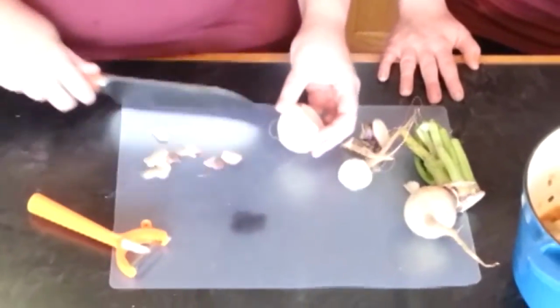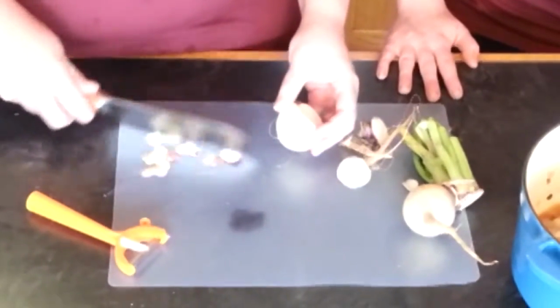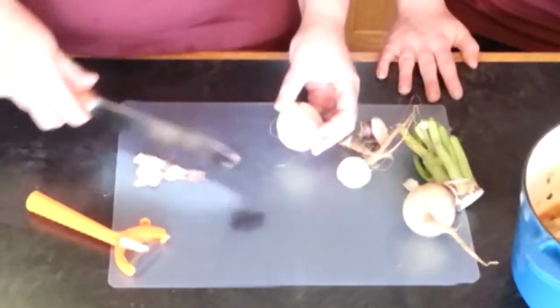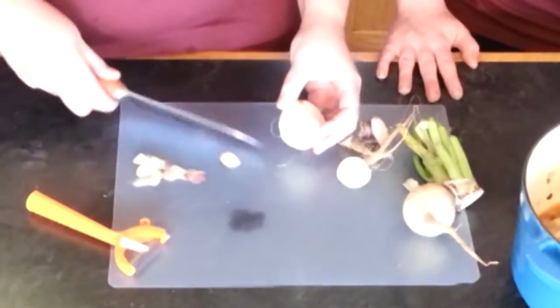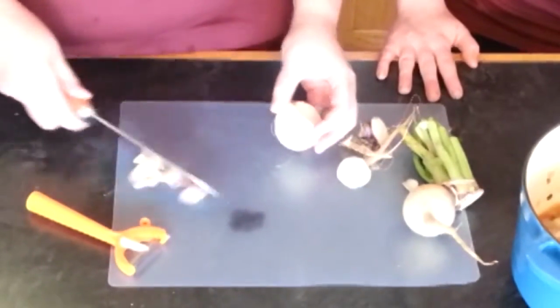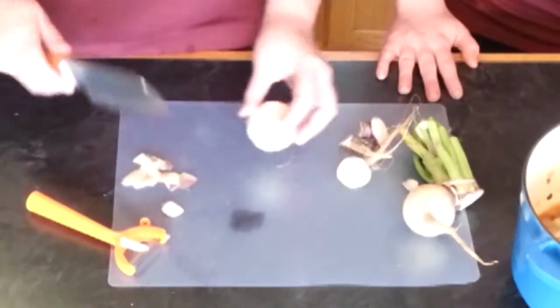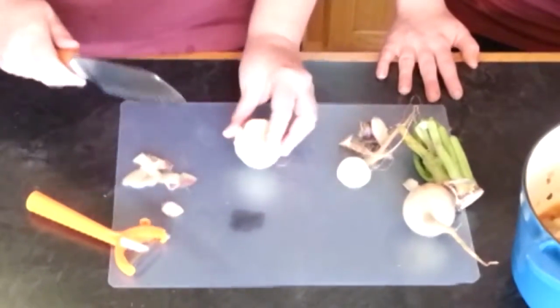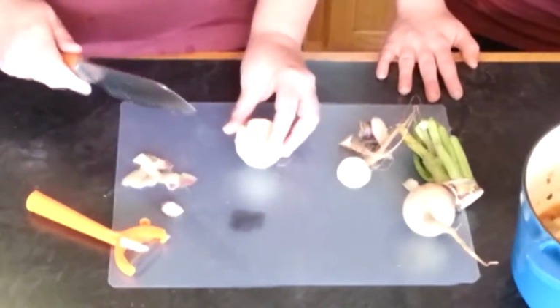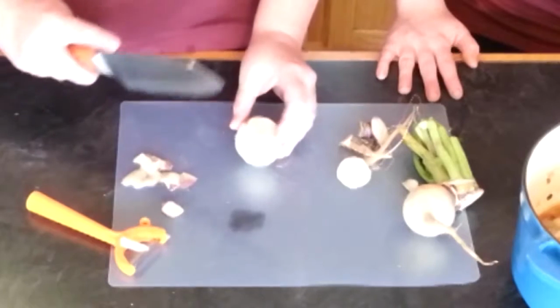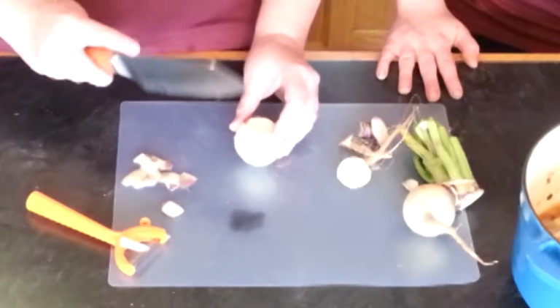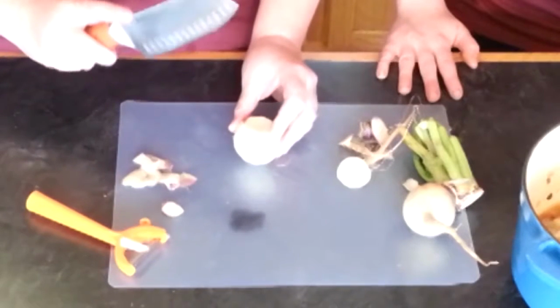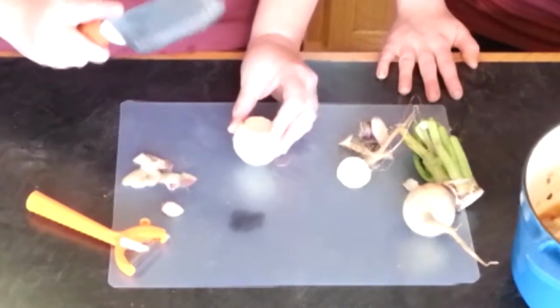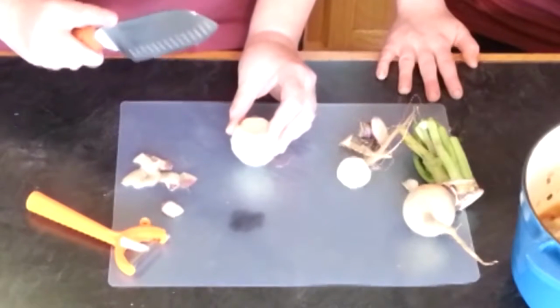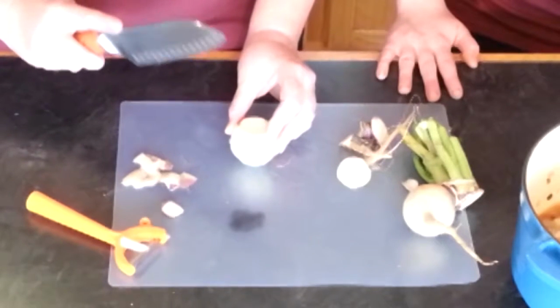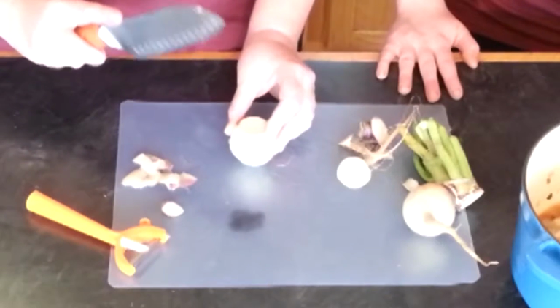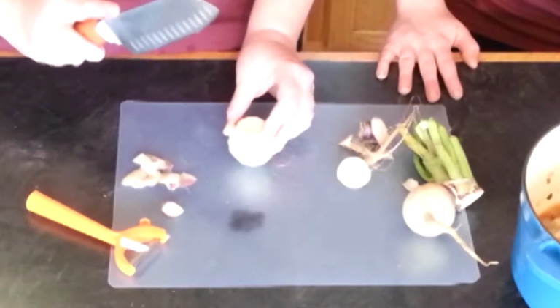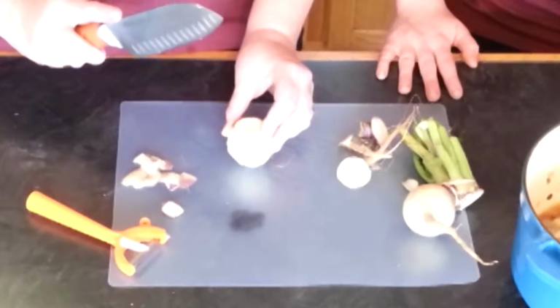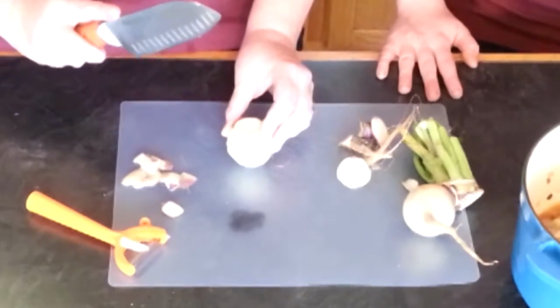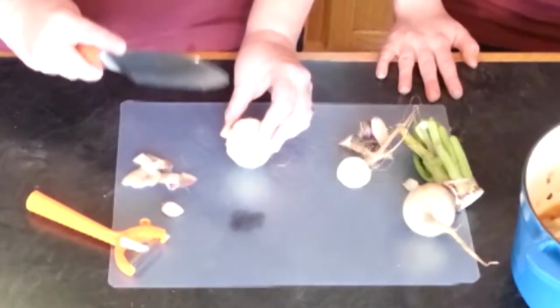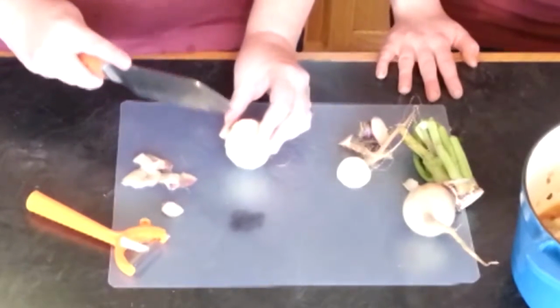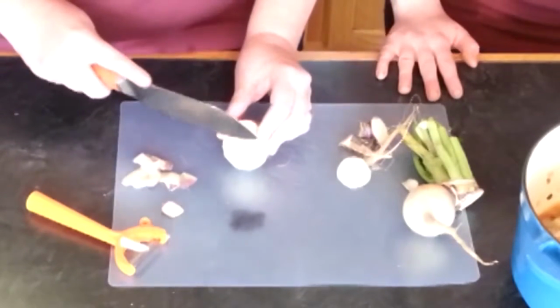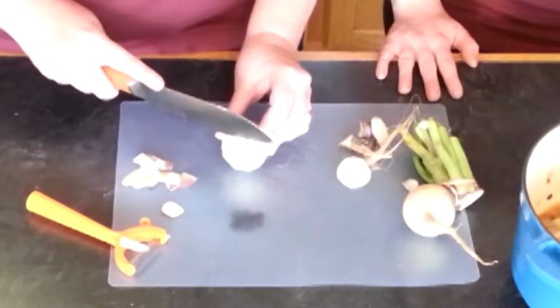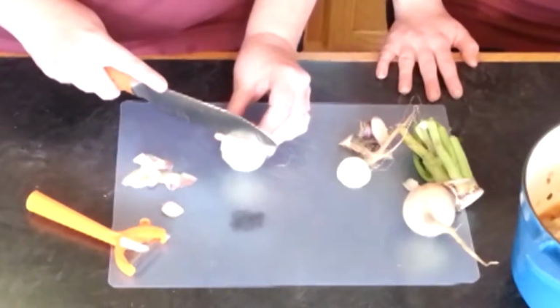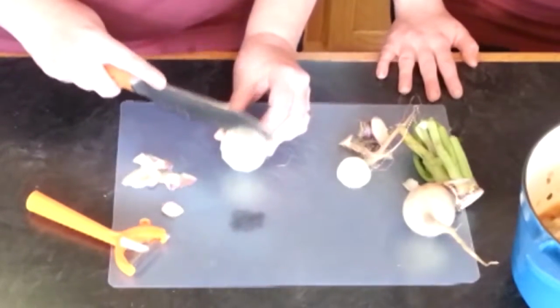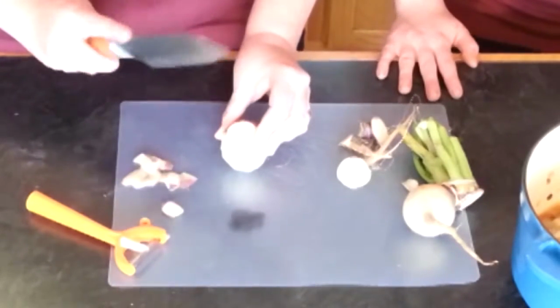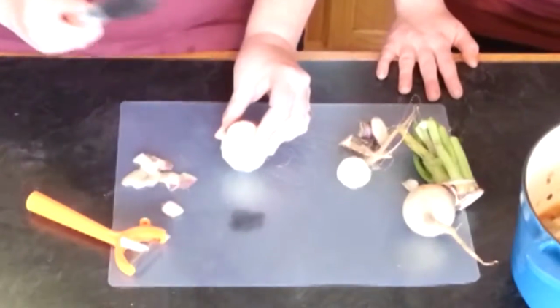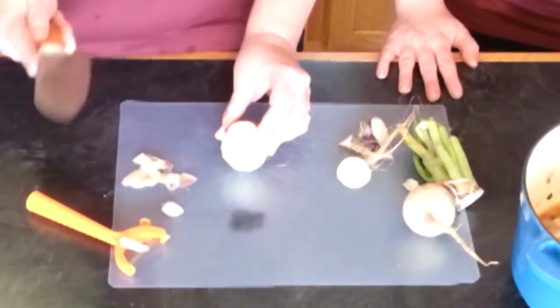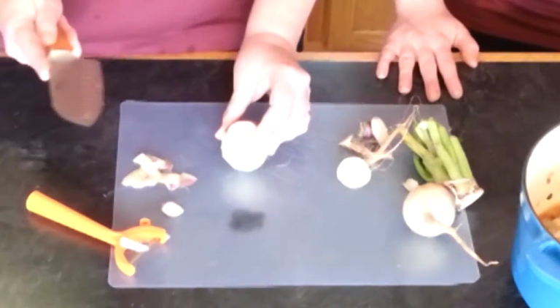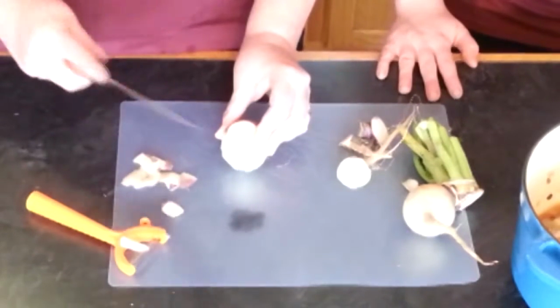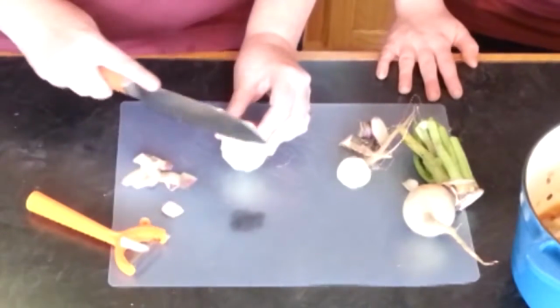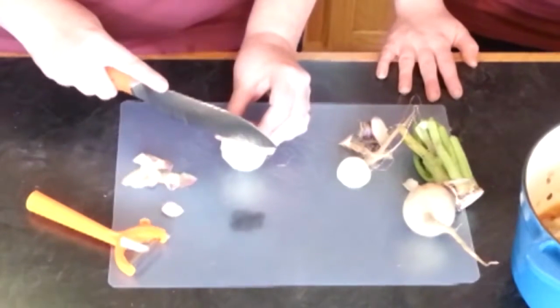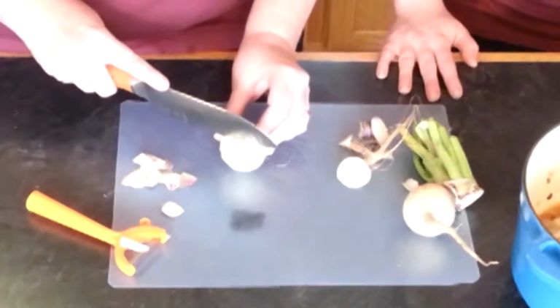Then once it's completely peeled, you're going to go in and plank it, or cut it into chunks.